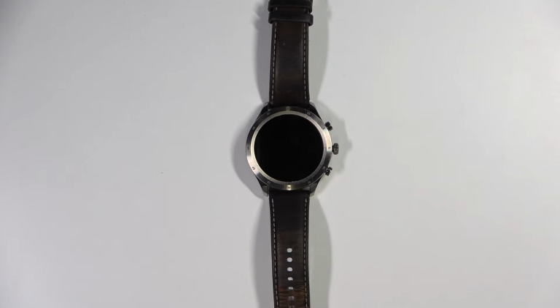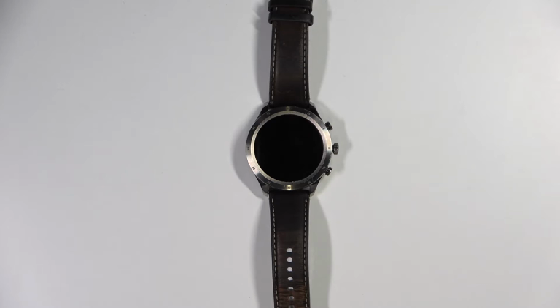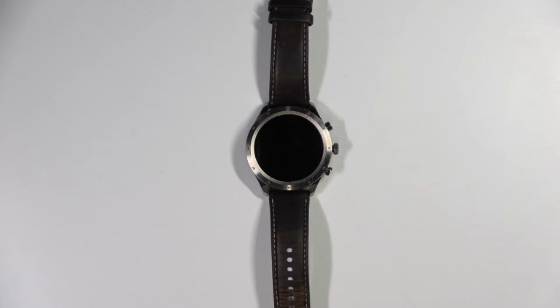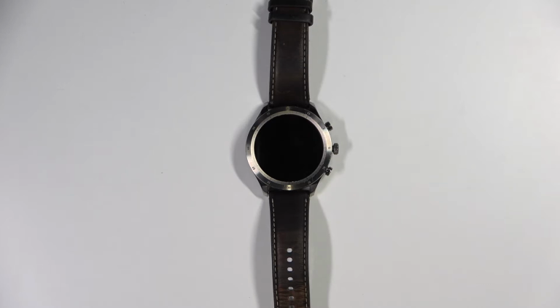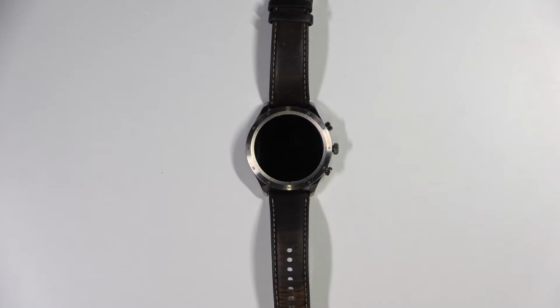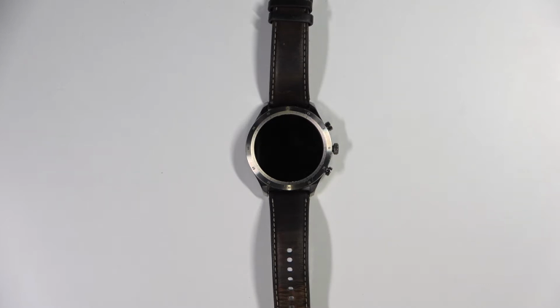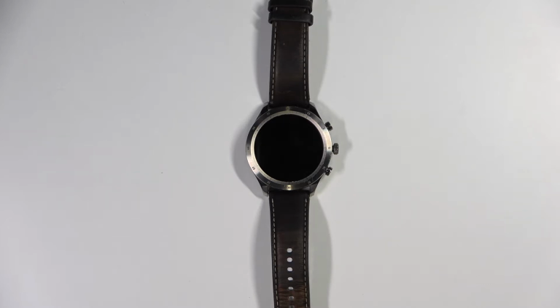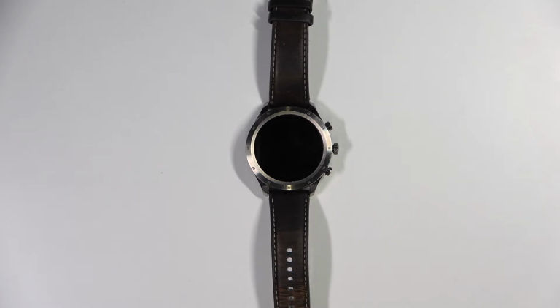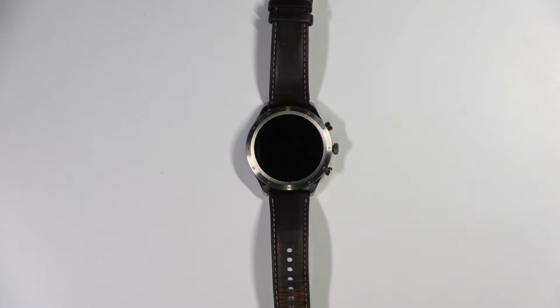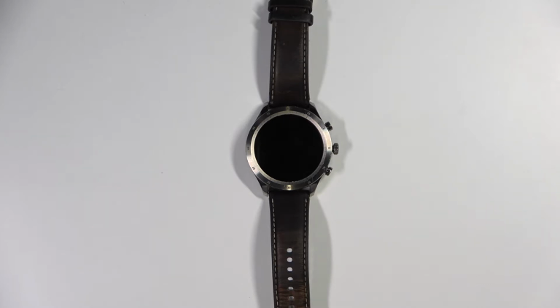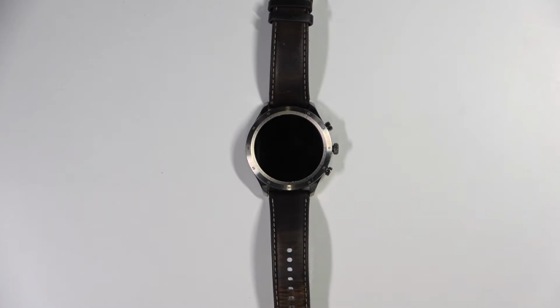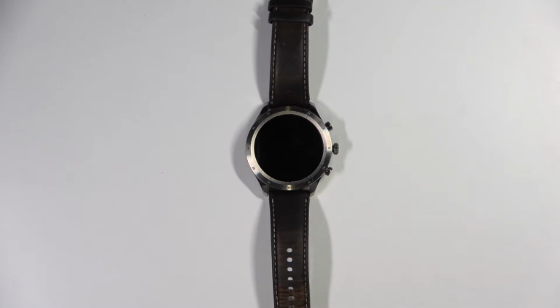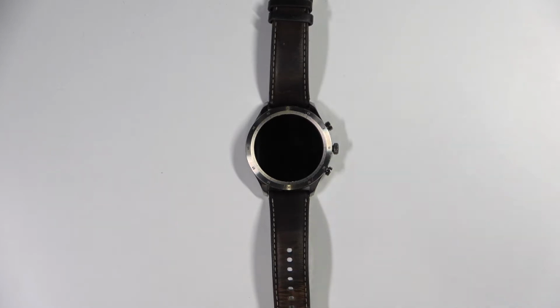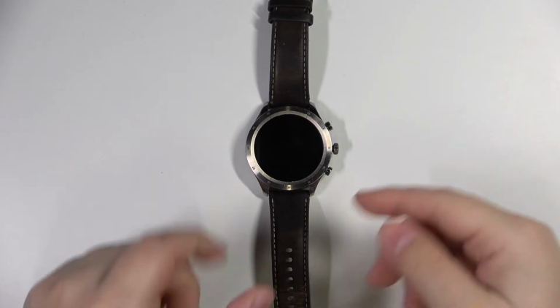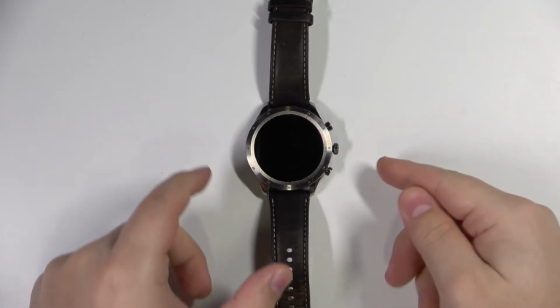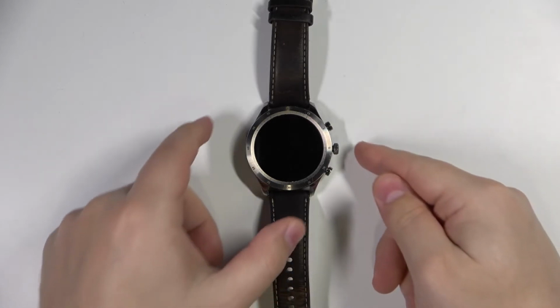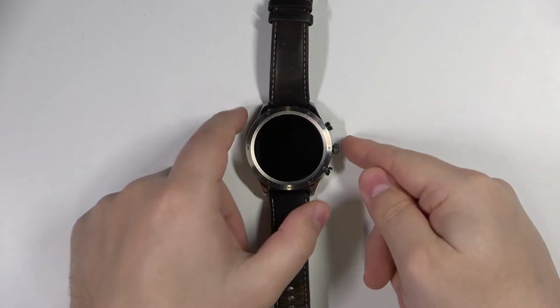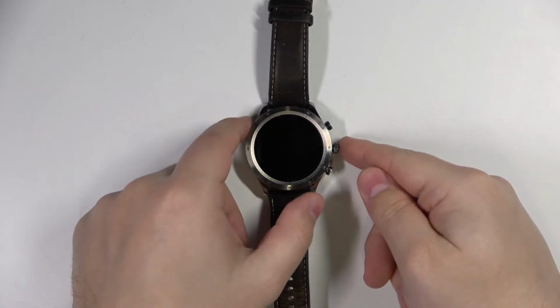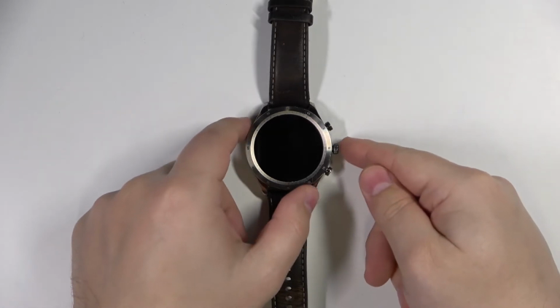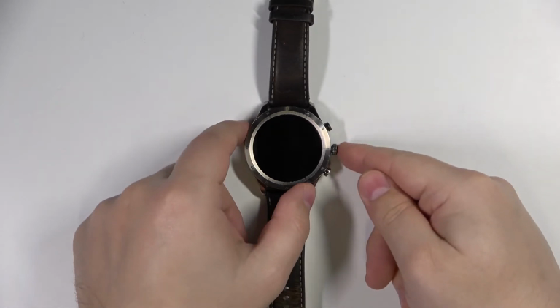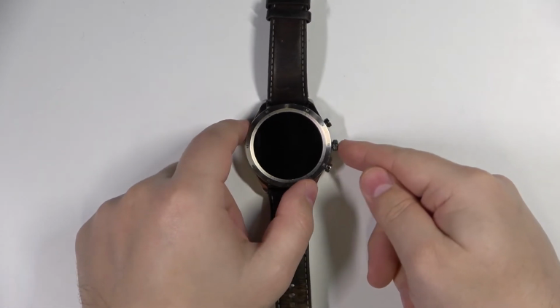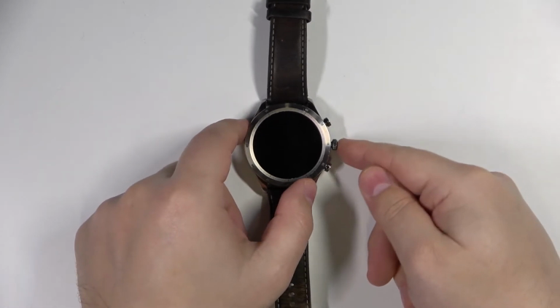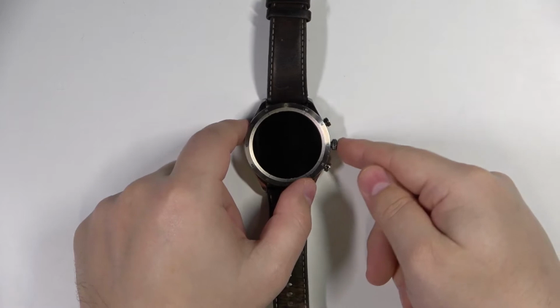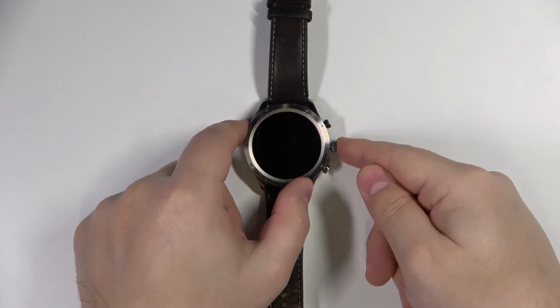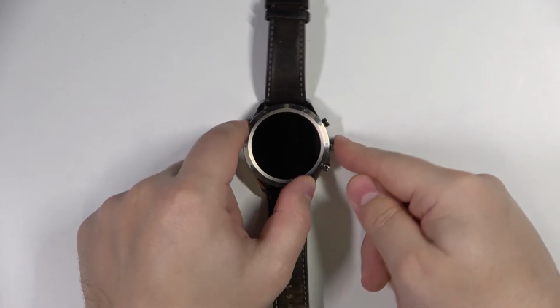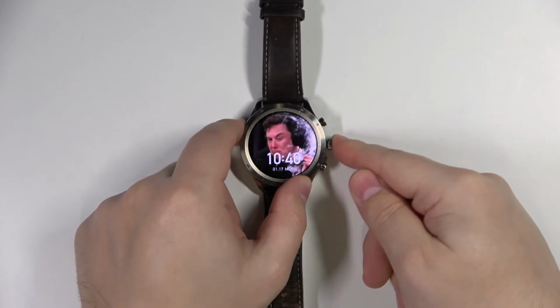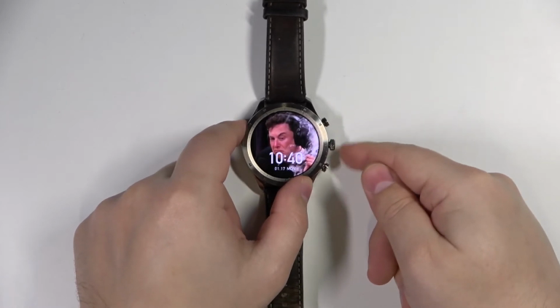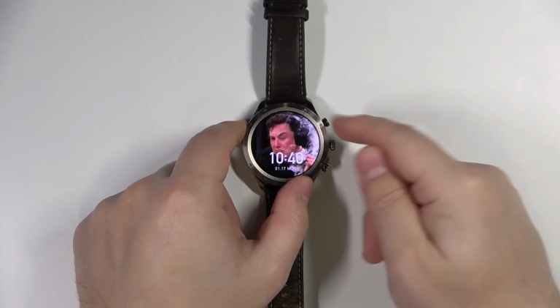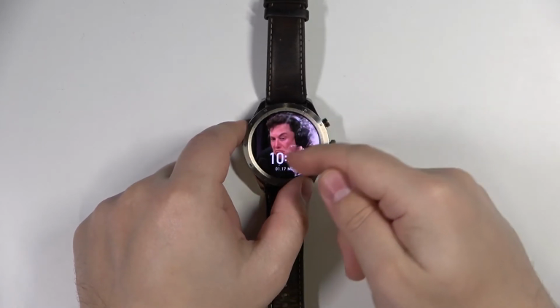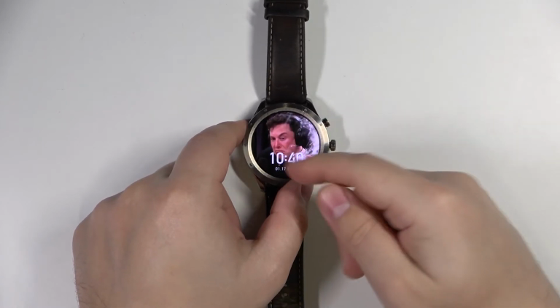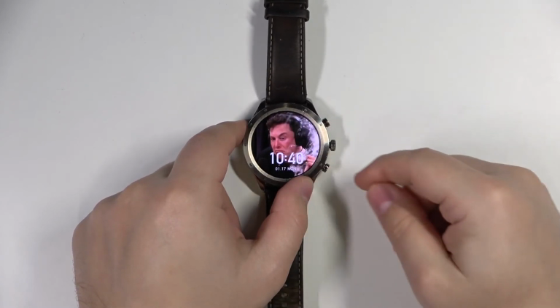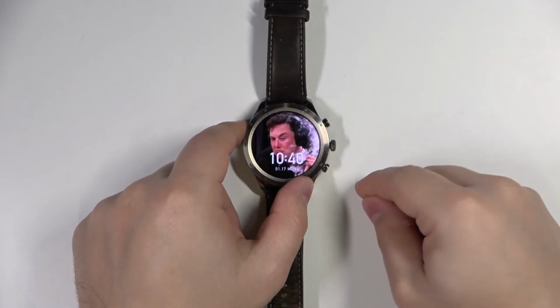First thing we need to do is wake up the screen on our watch. To do it, simply press the side button or tap on the screen.